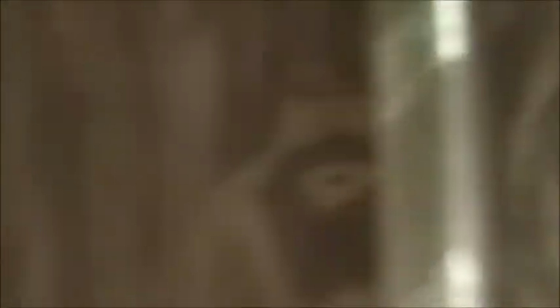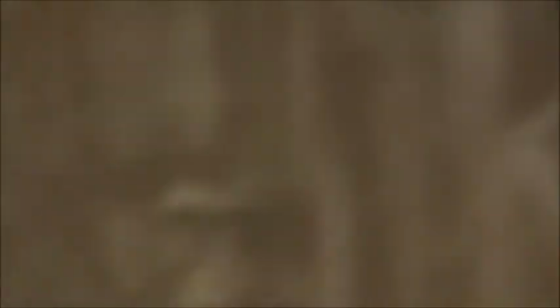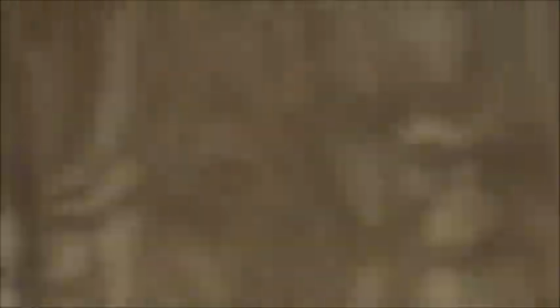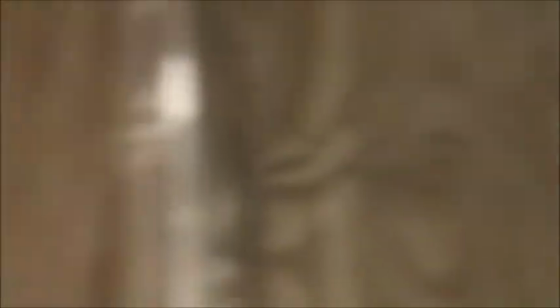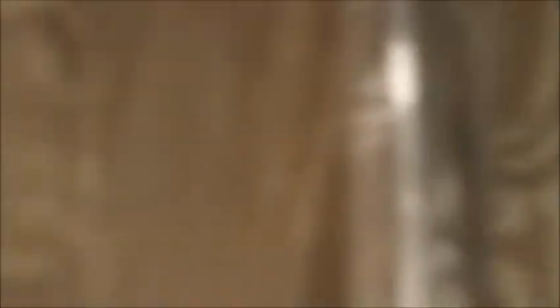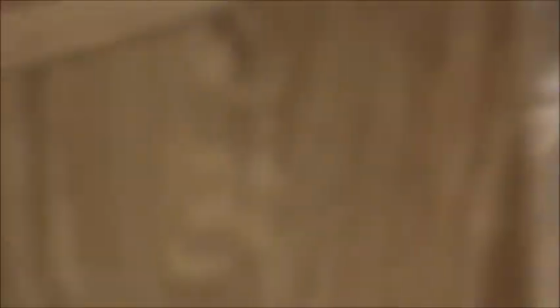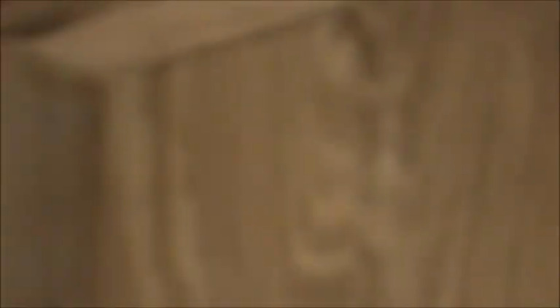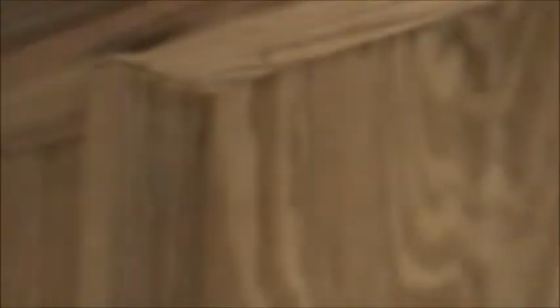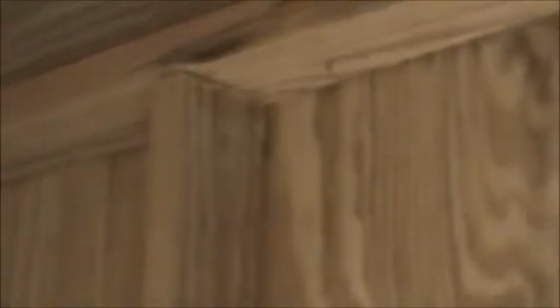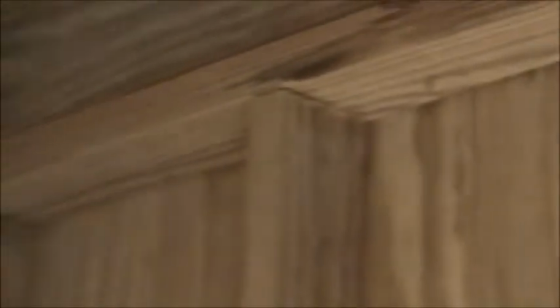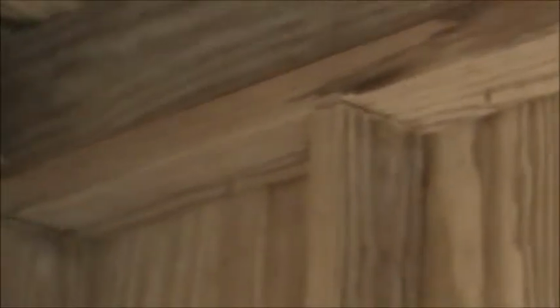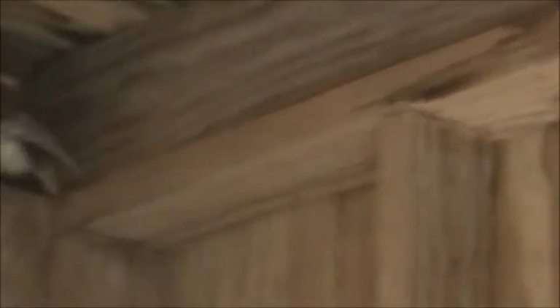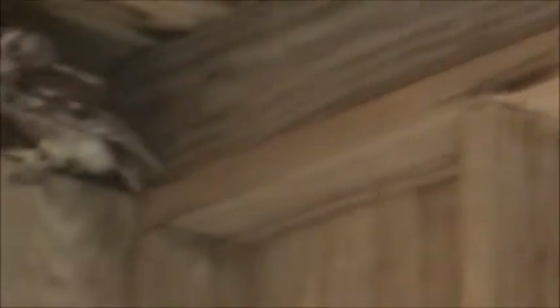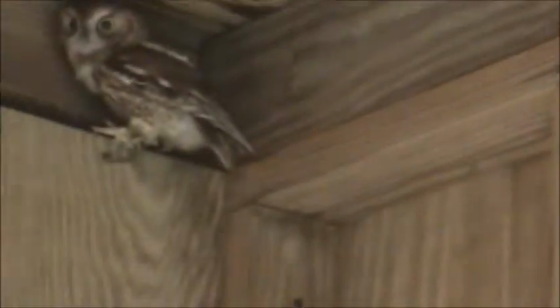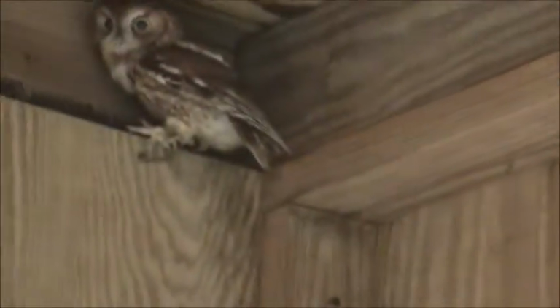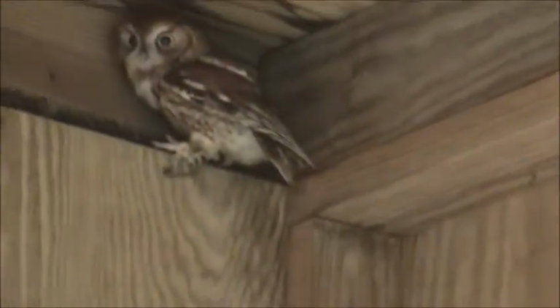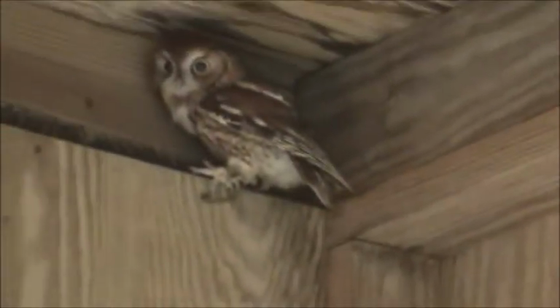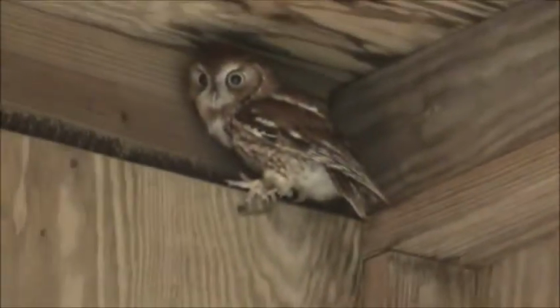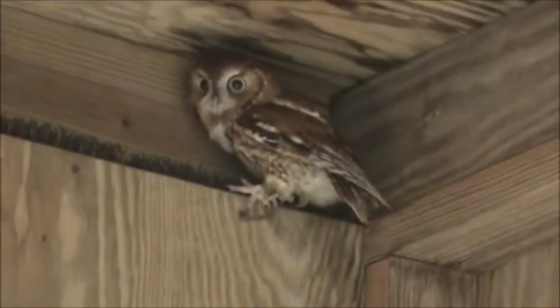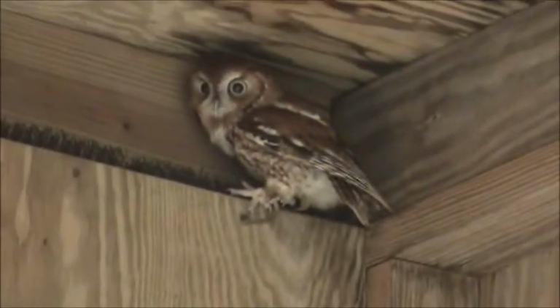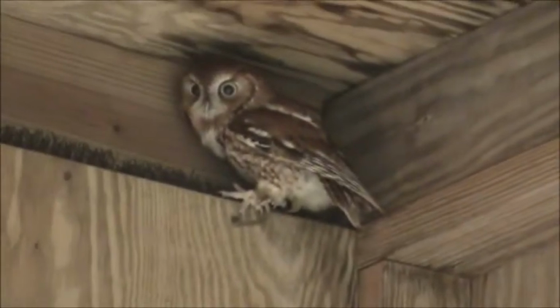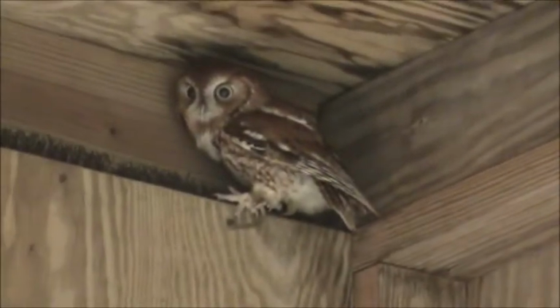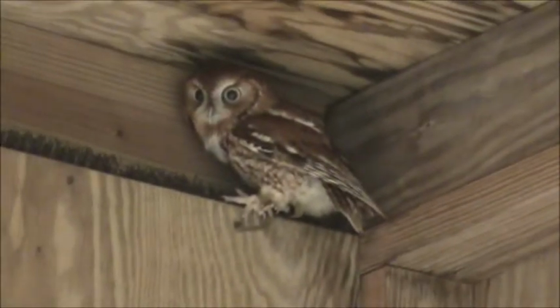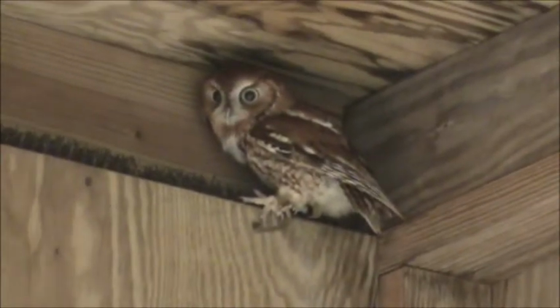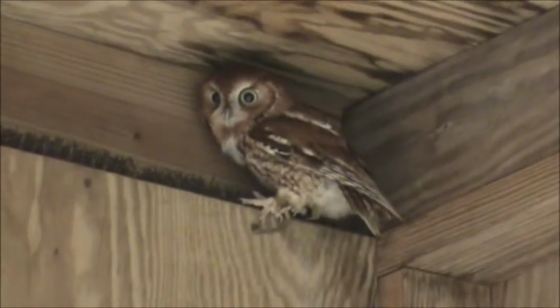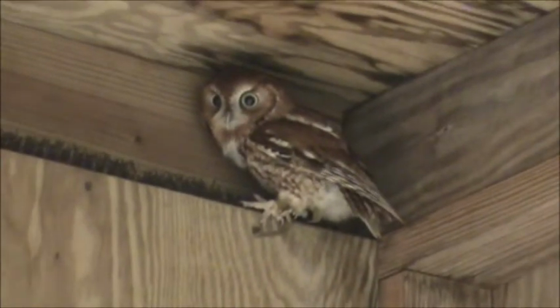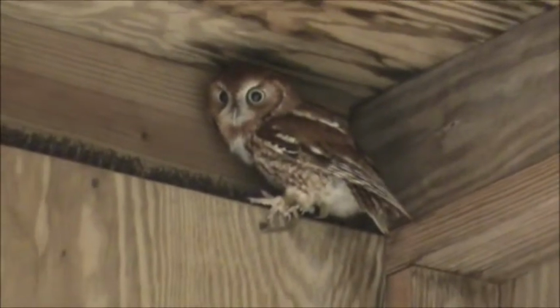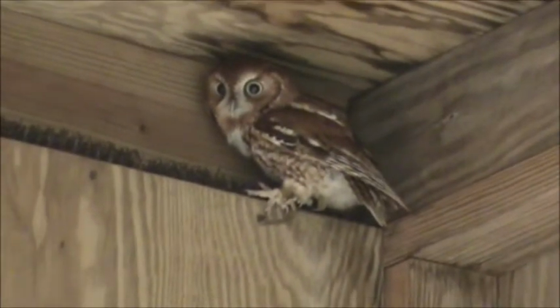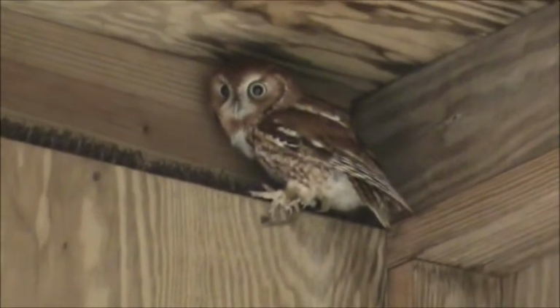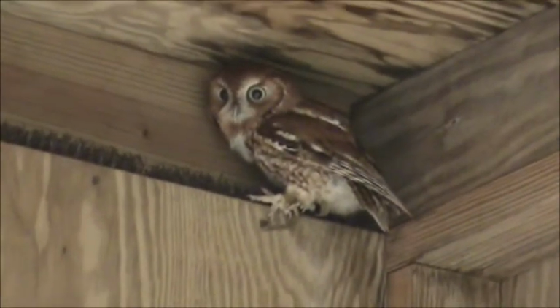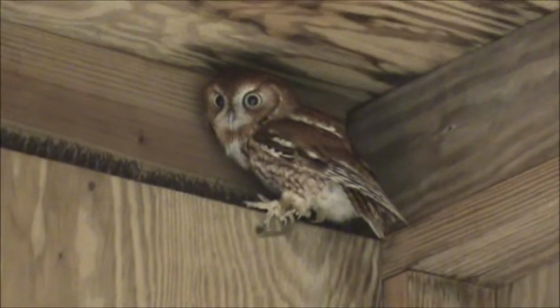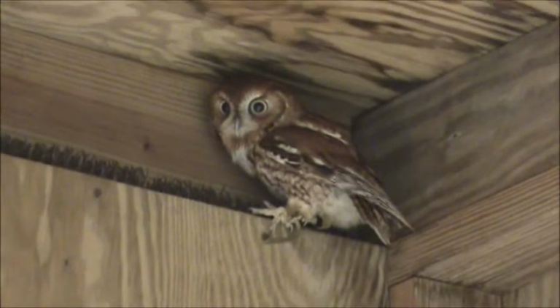He says, "Mom, it's date night on your head."